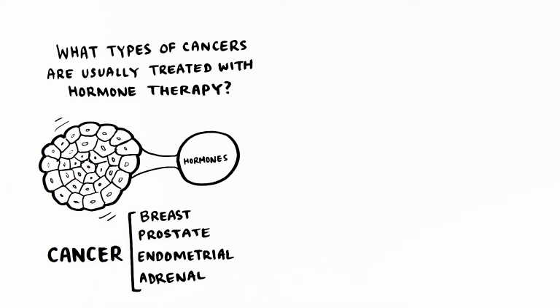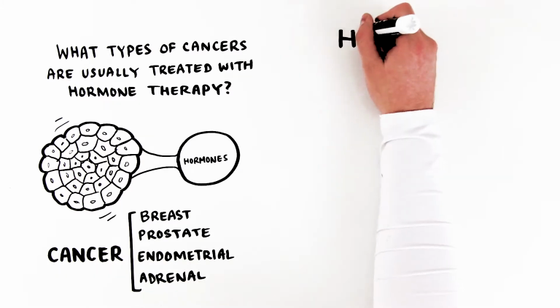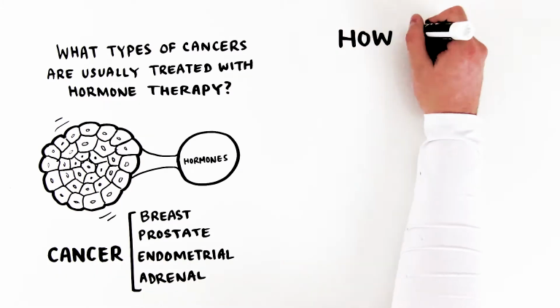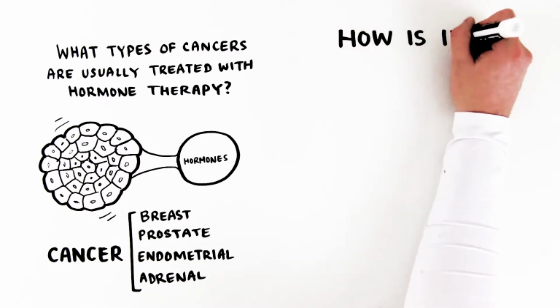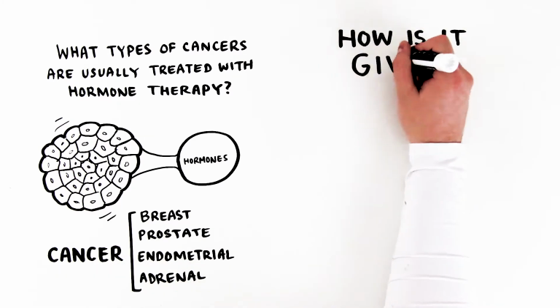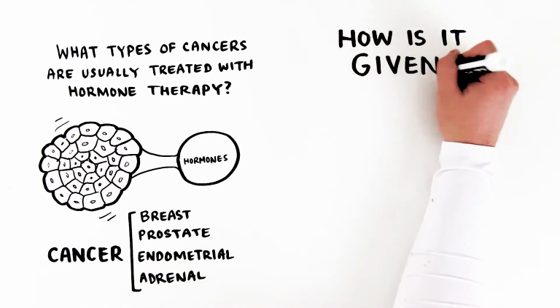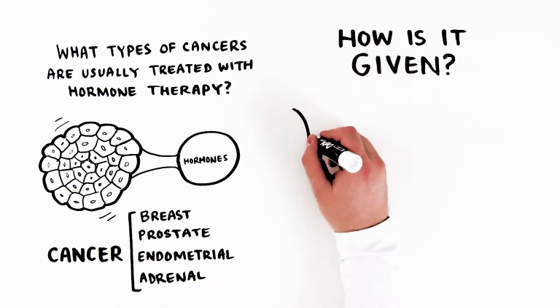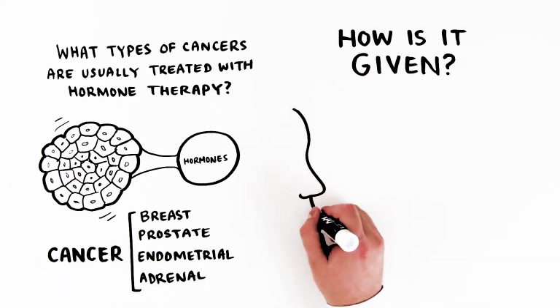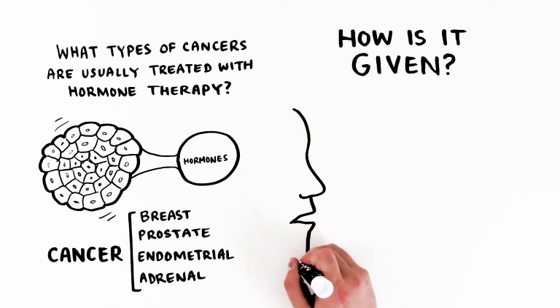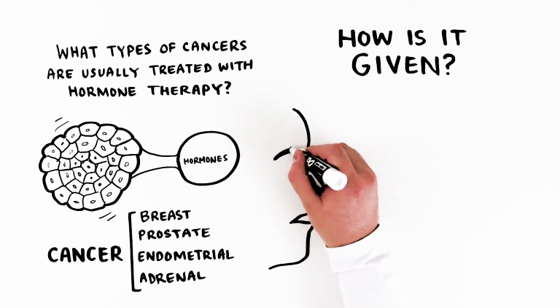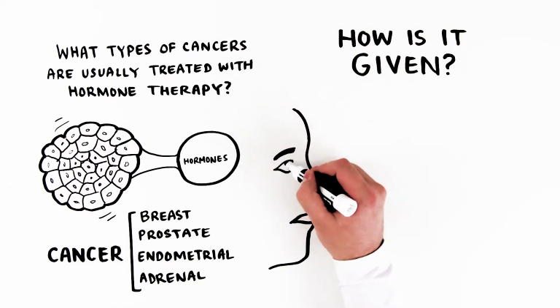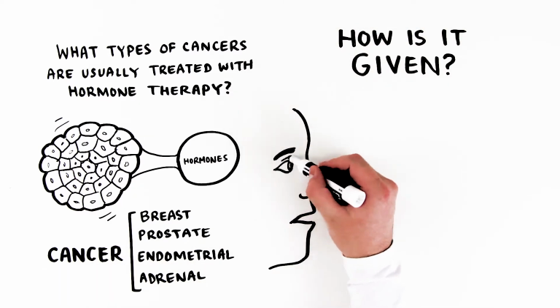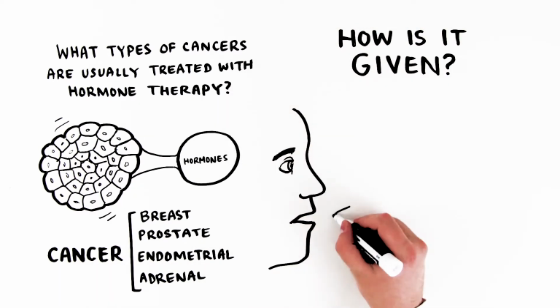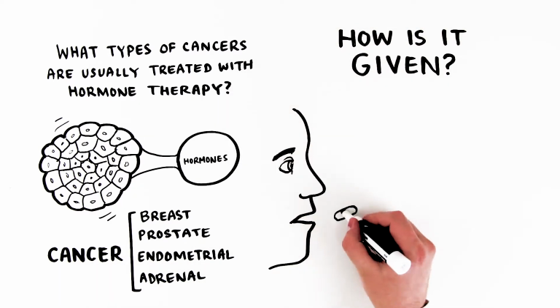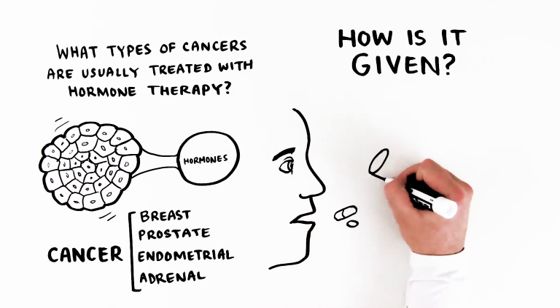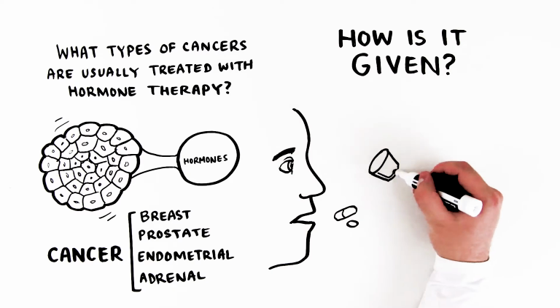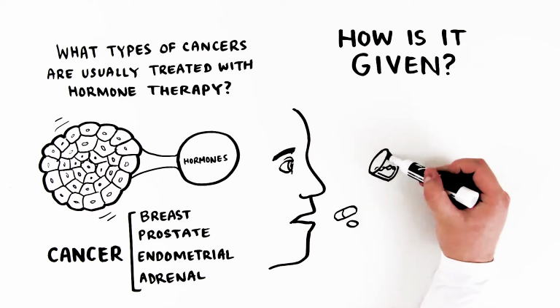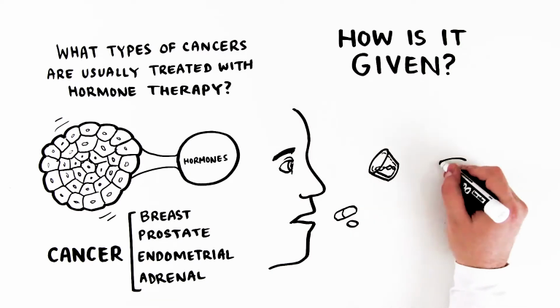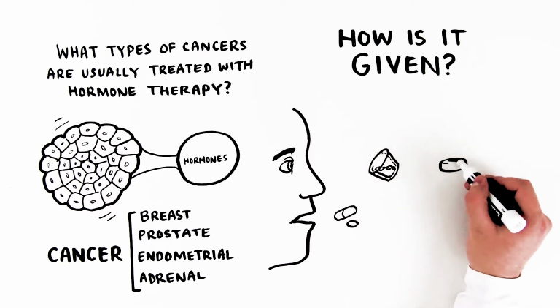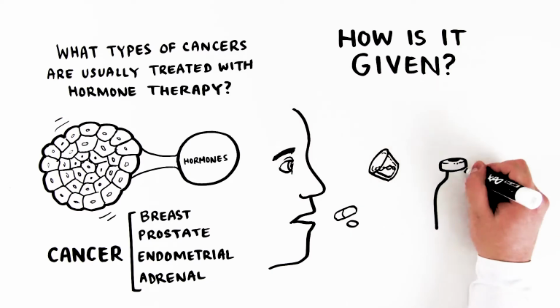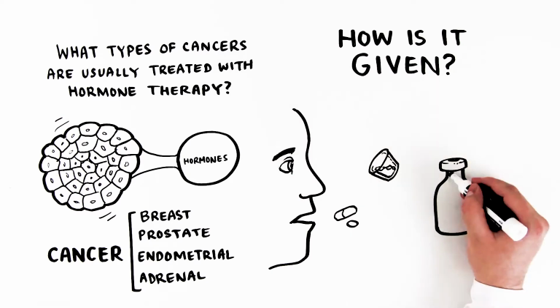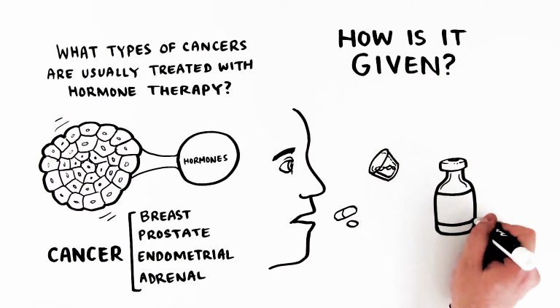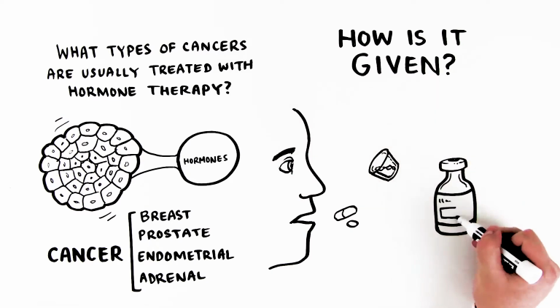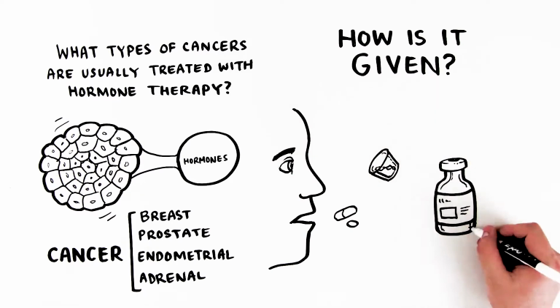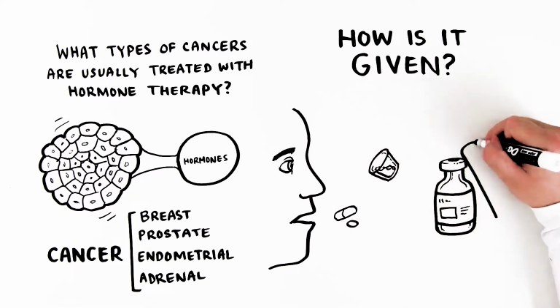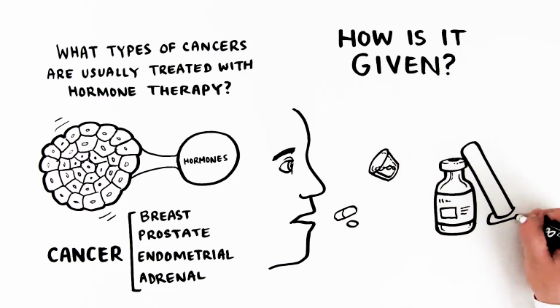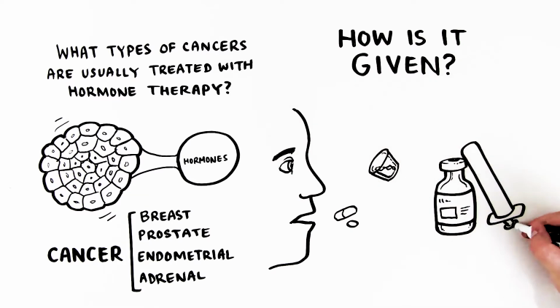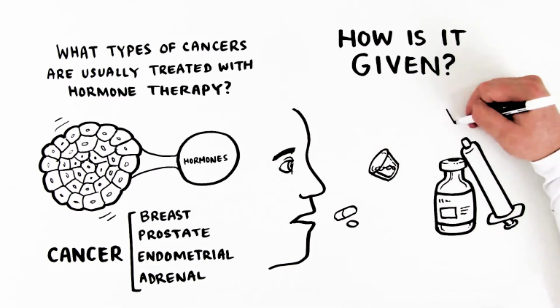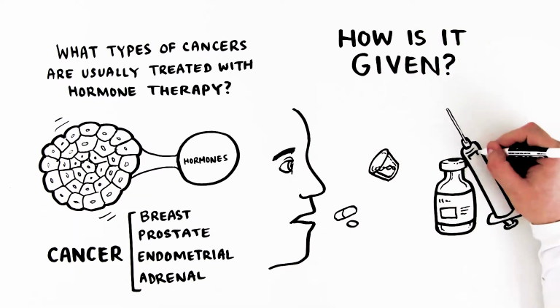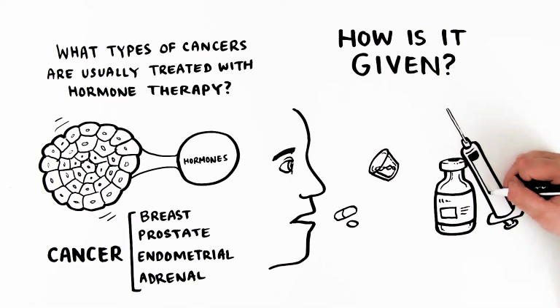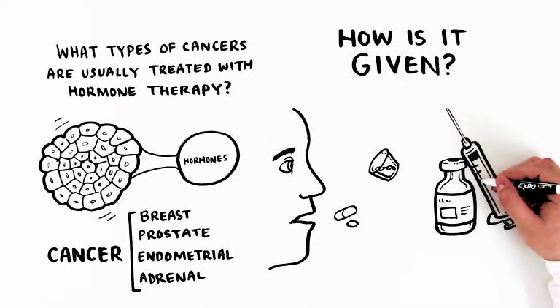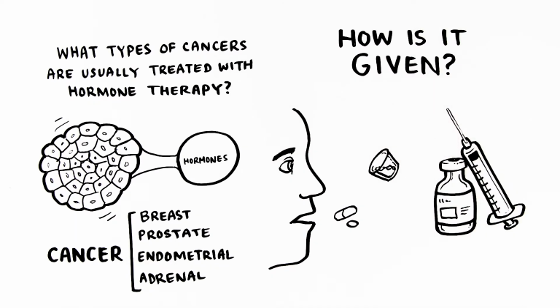How is it given? Most of the time, it's given by mouth as a pill, capsule, or liquid. Some types are given as an injection.